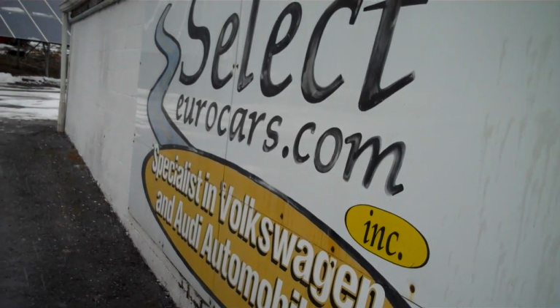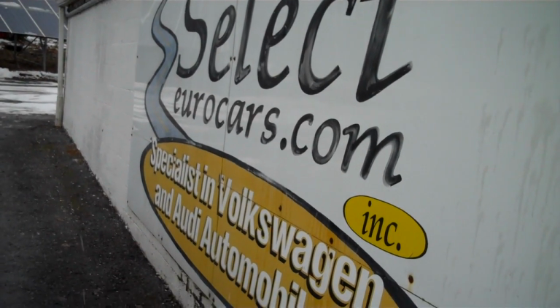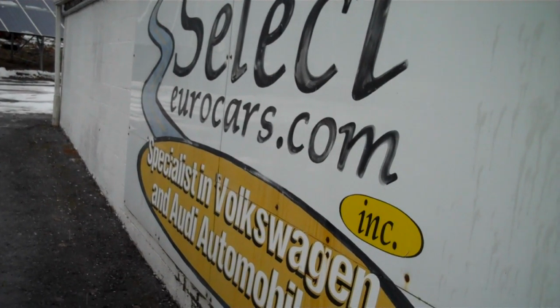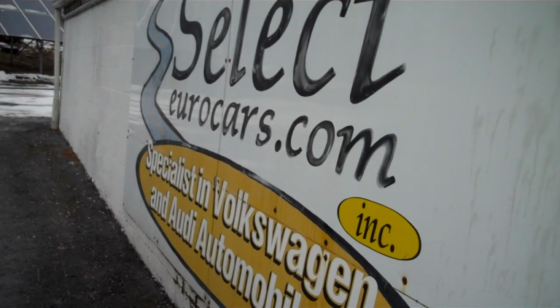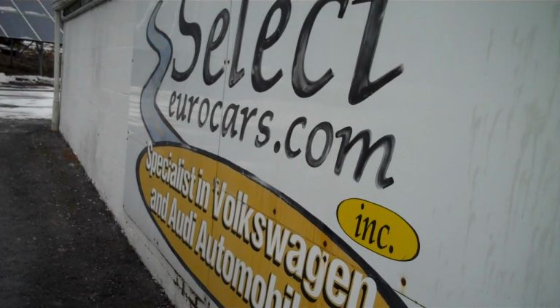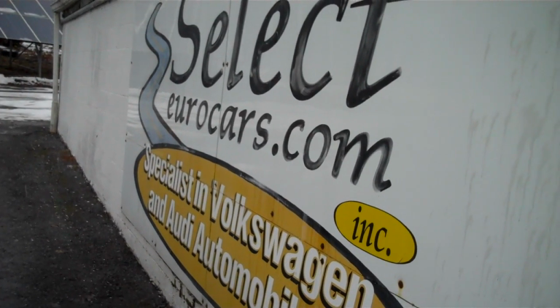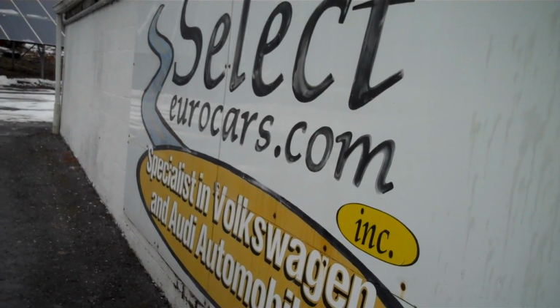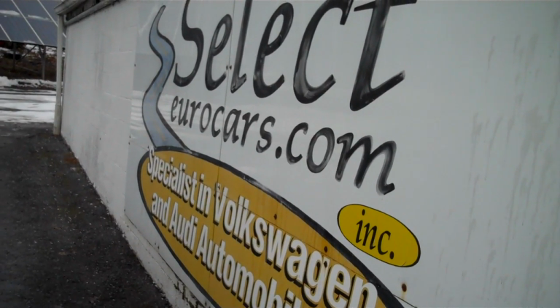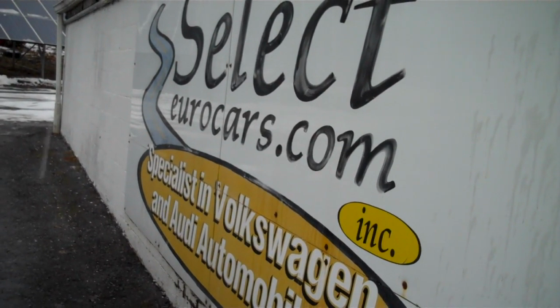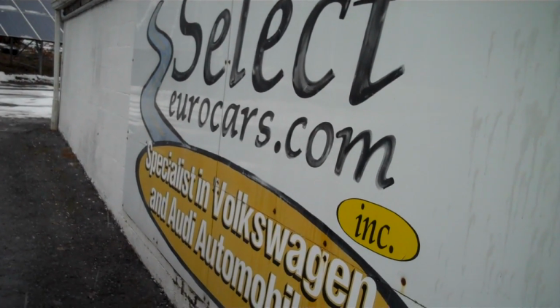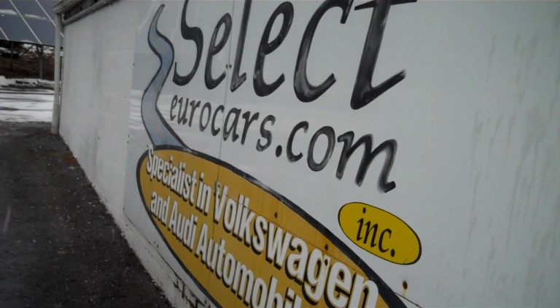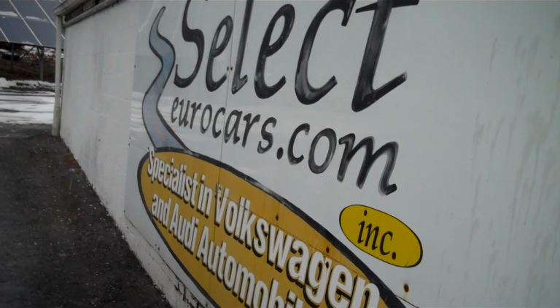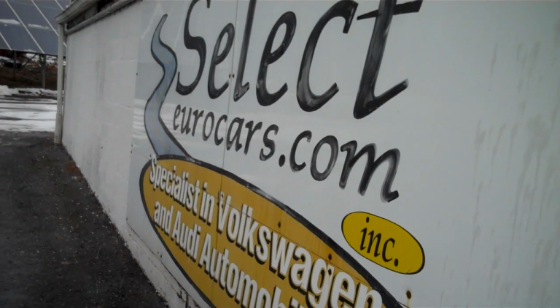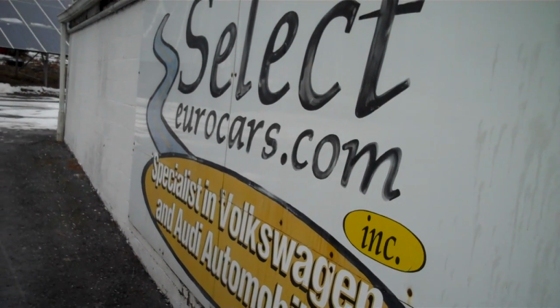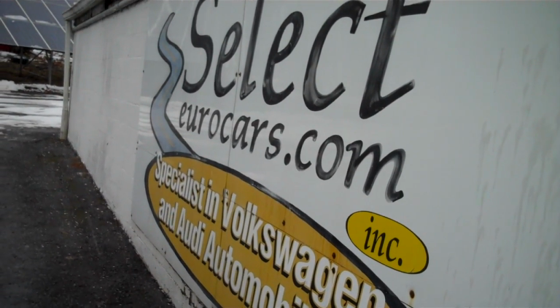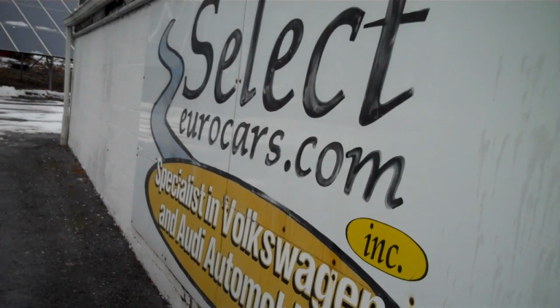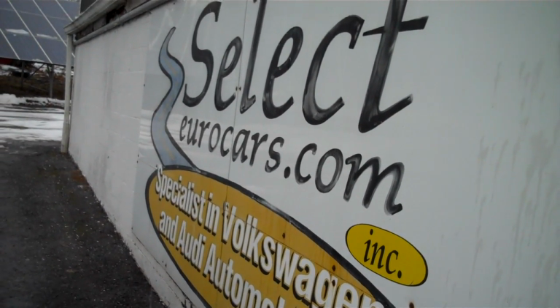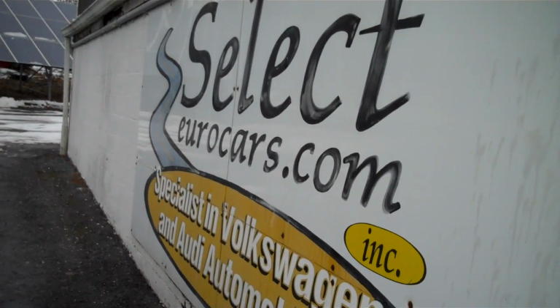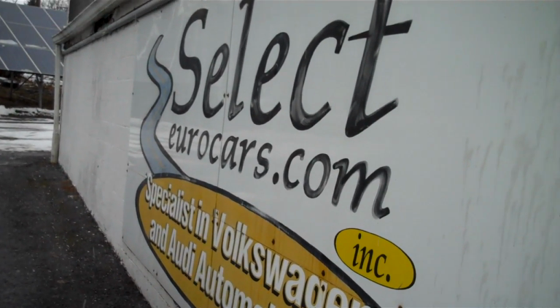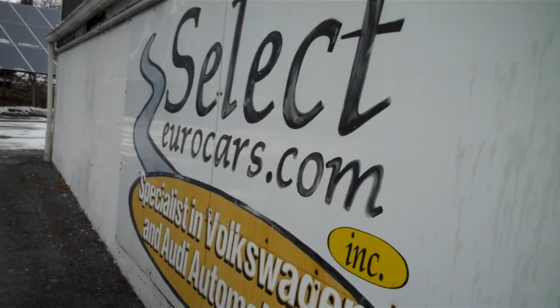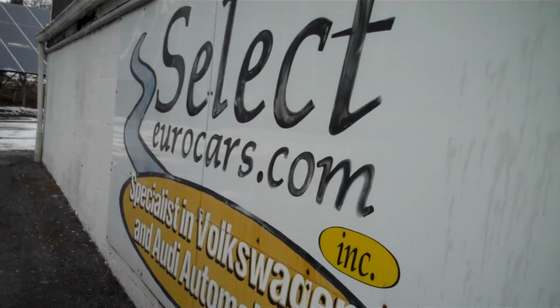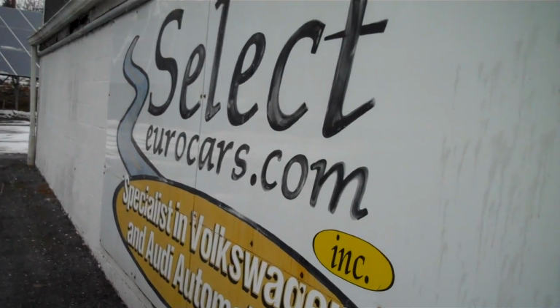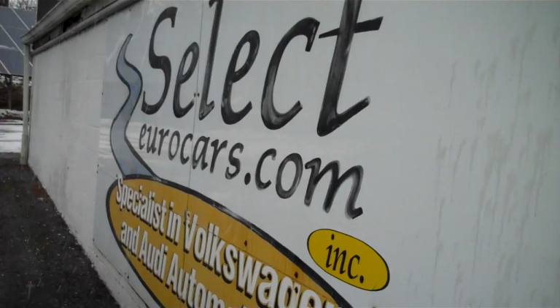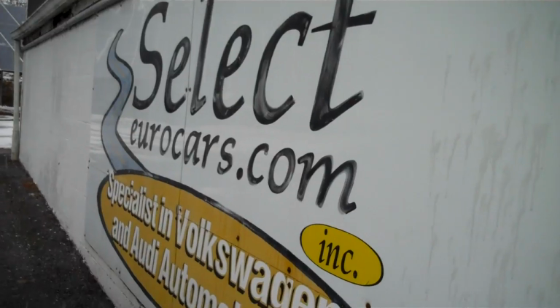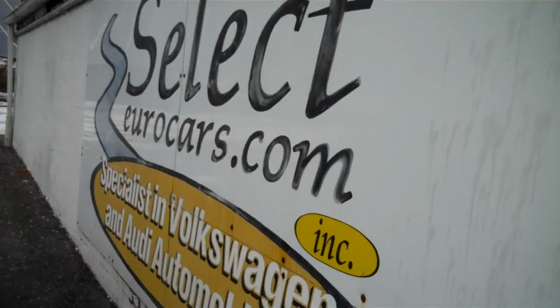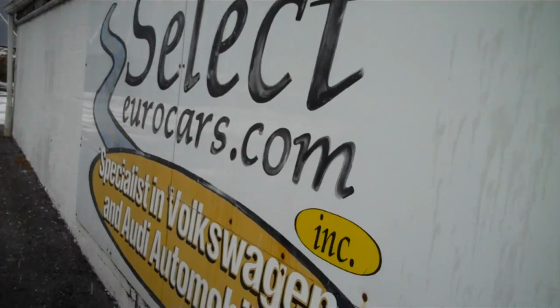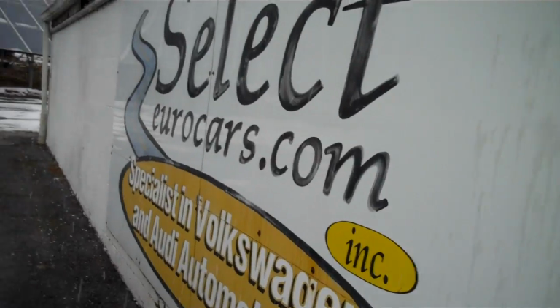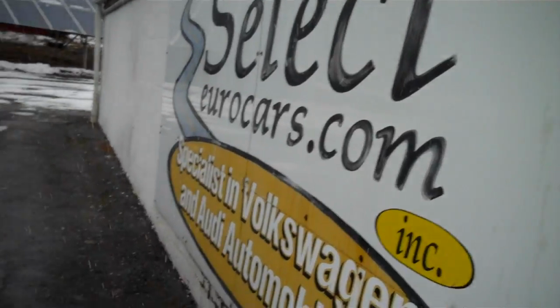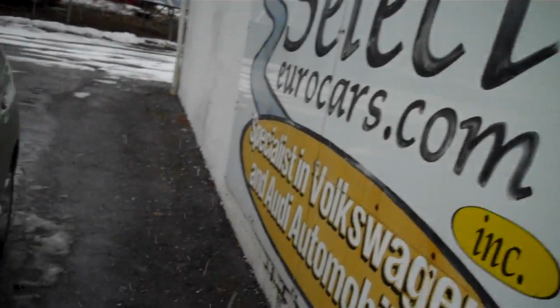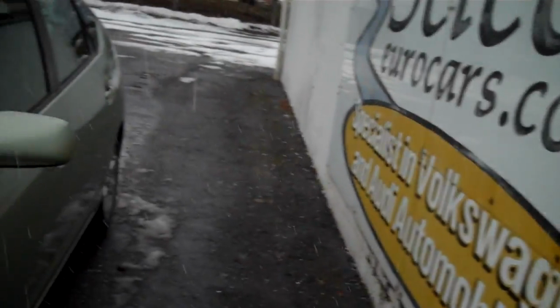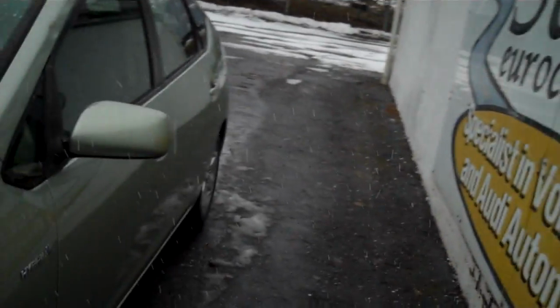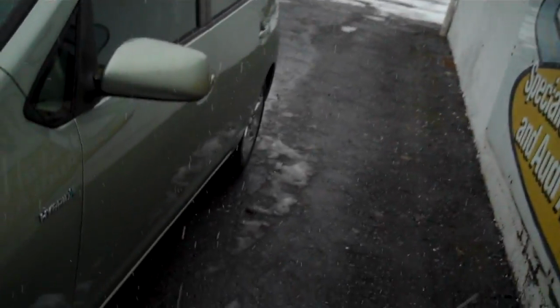We're always looking for great values for our customers, and the Prius of course has been top consumer rated.